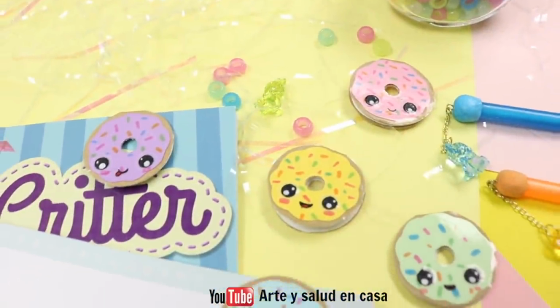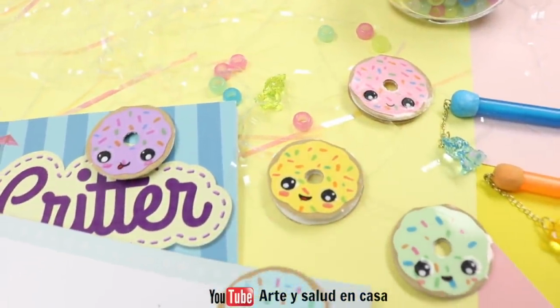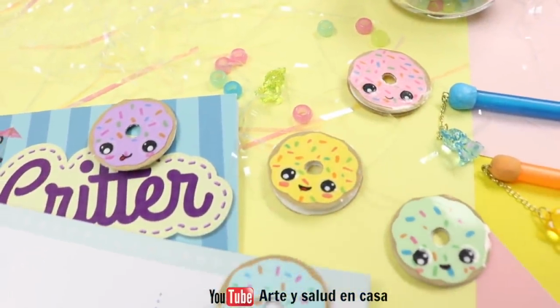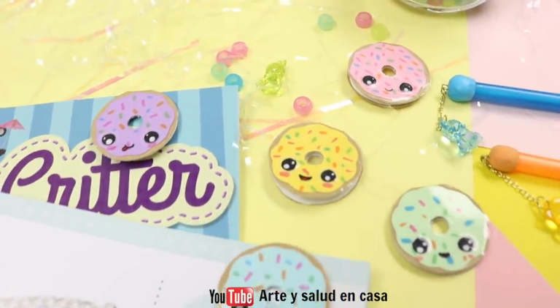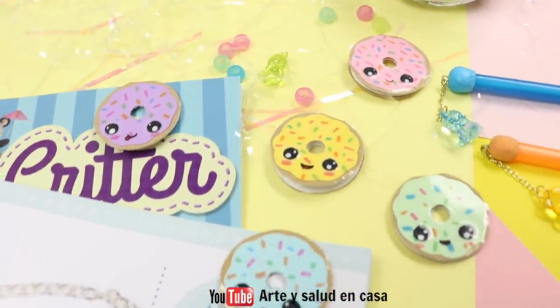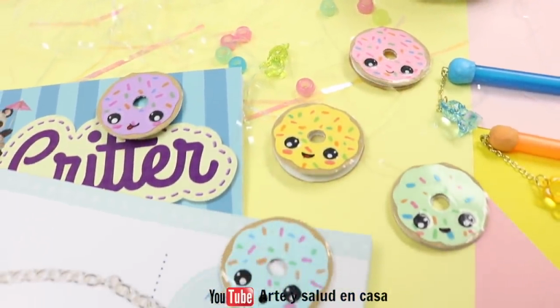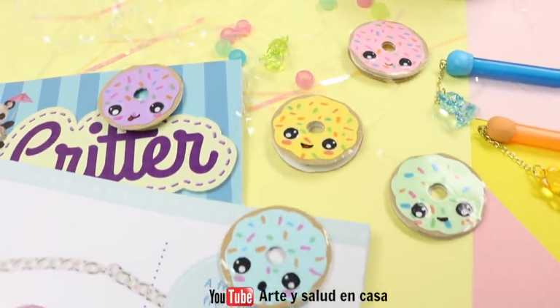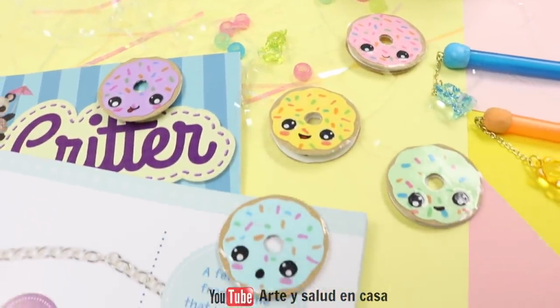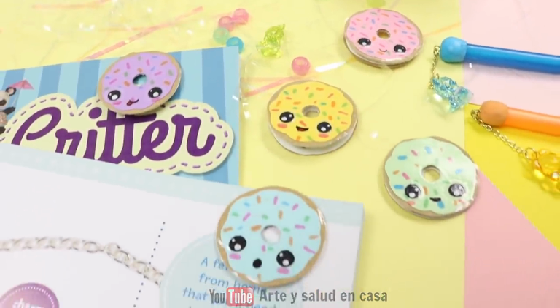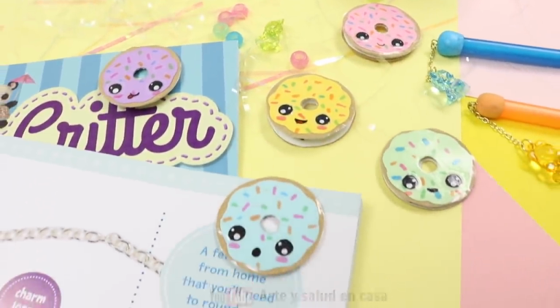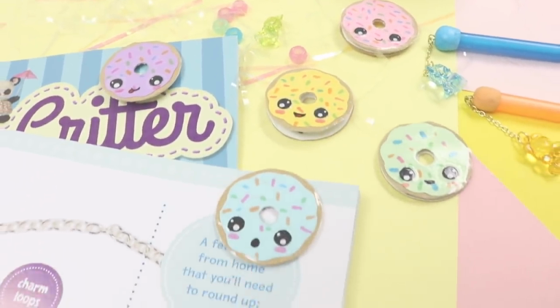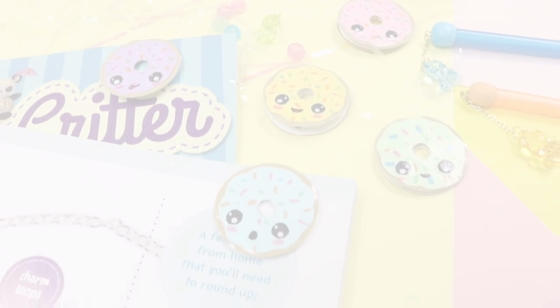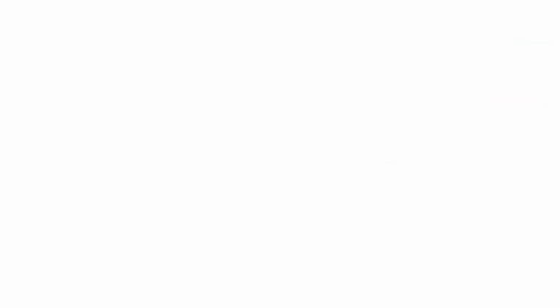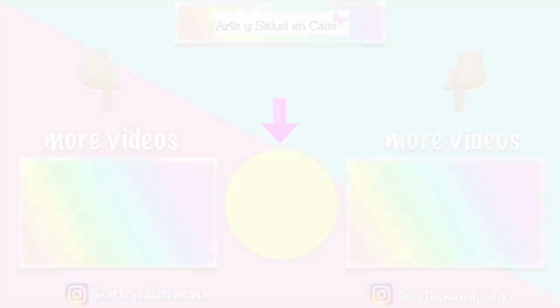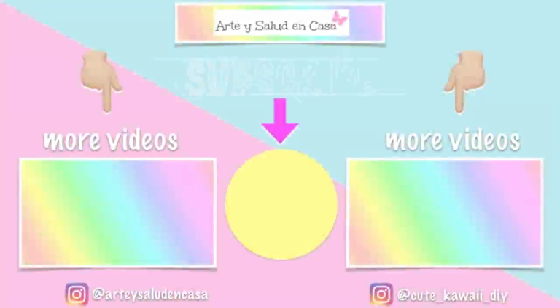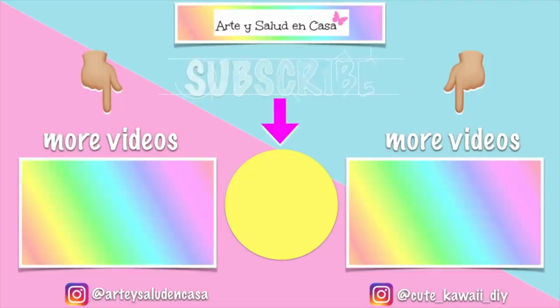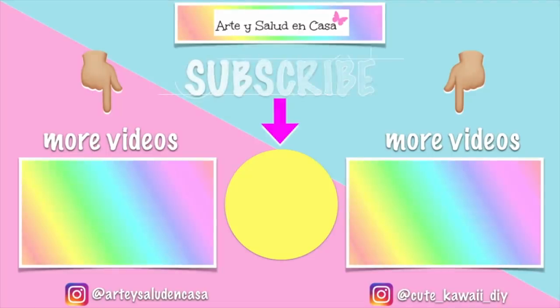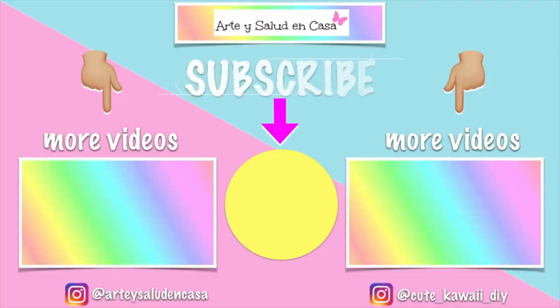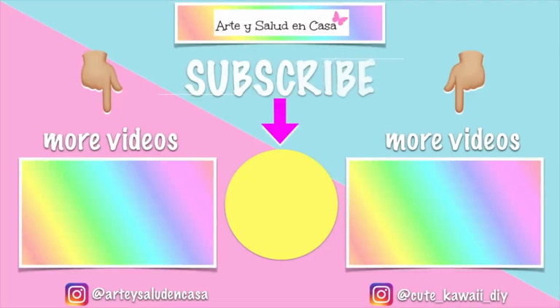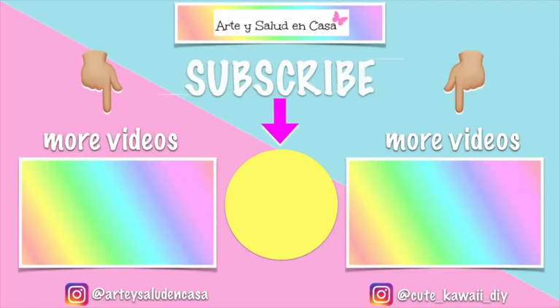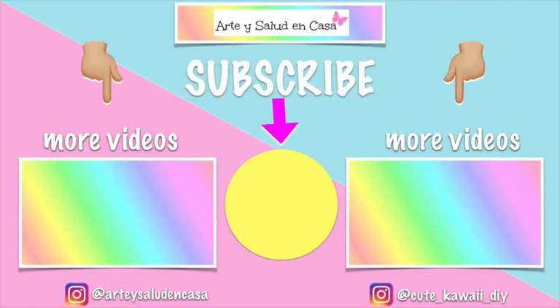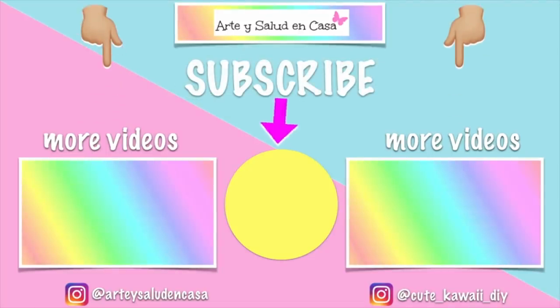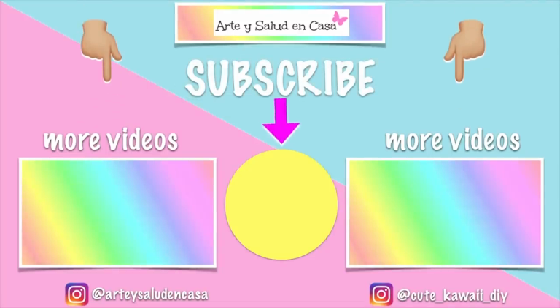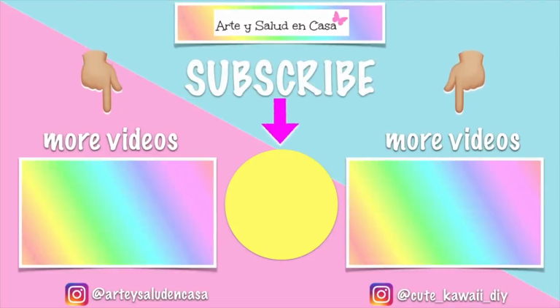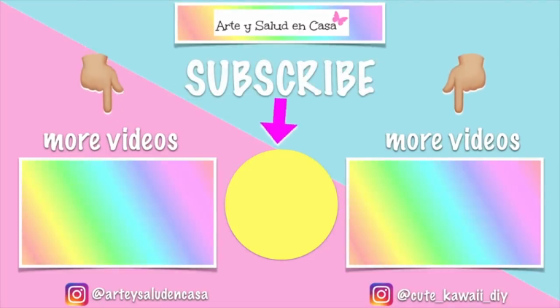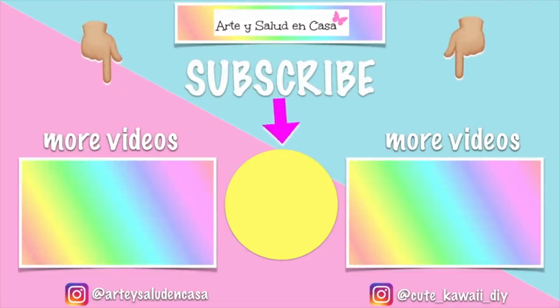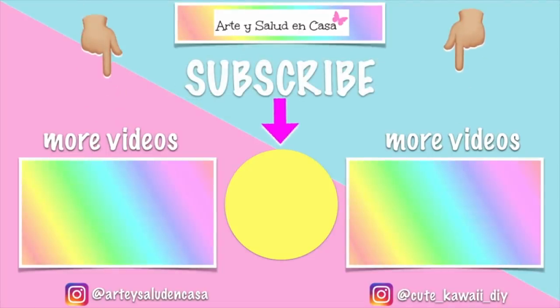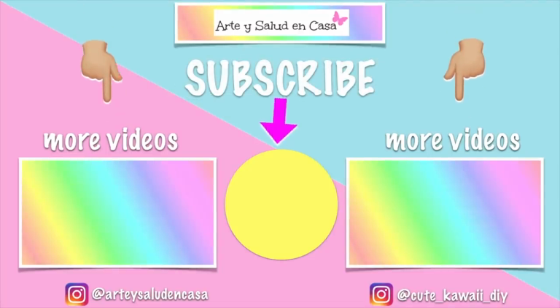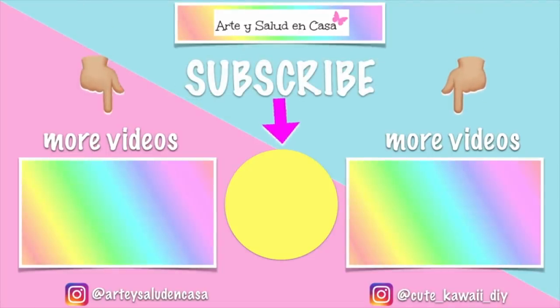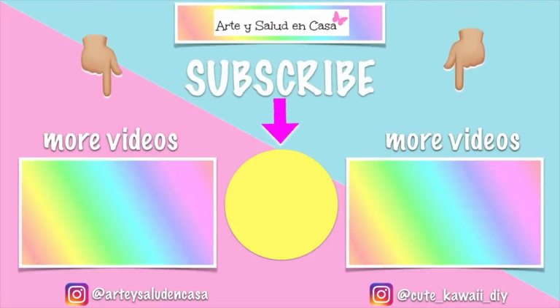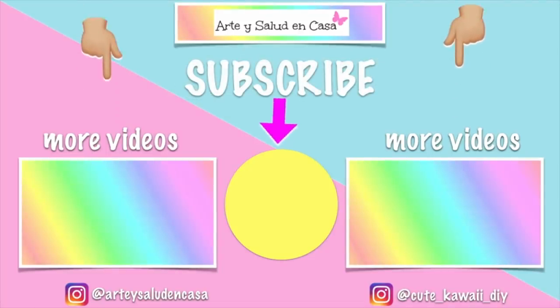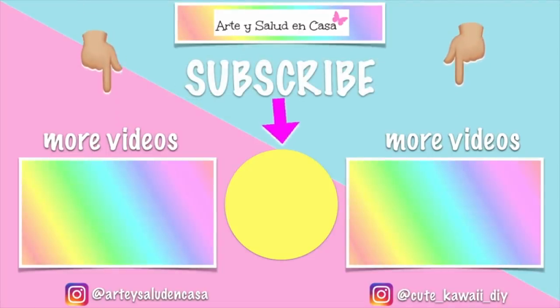I hope you enjoyed these DIY school supplies. If you make these, don't forget to tag me on my social medias, and until next time, bye!